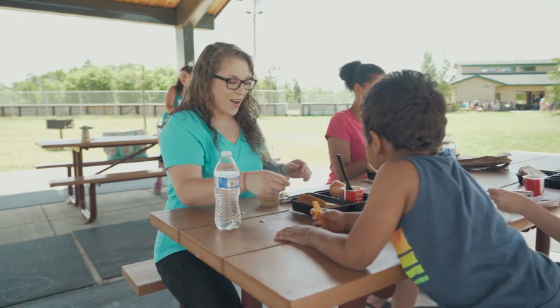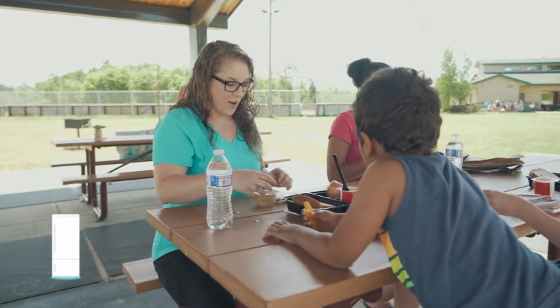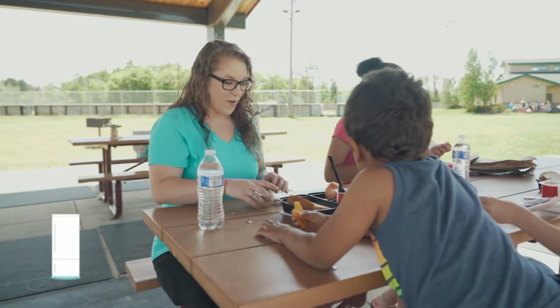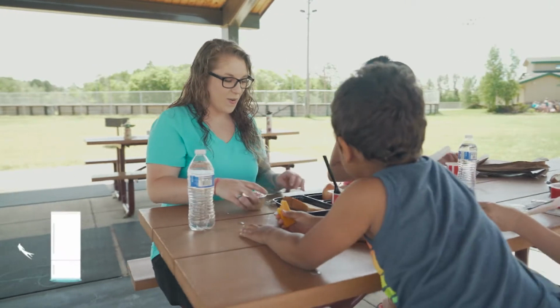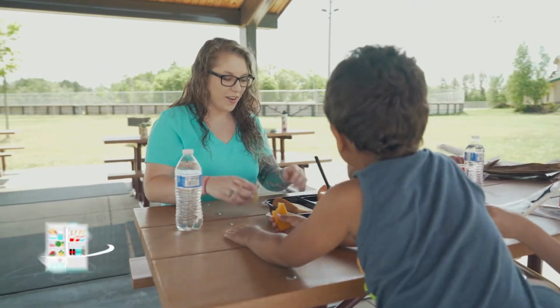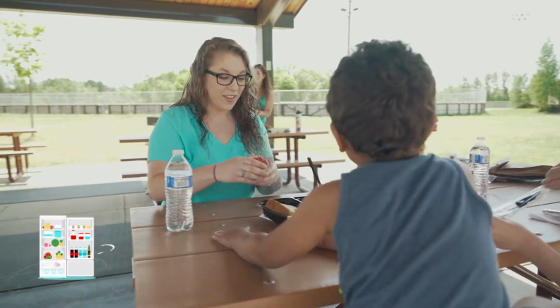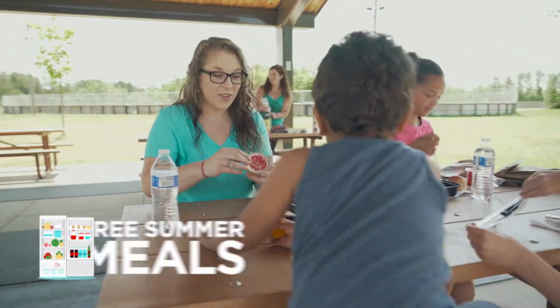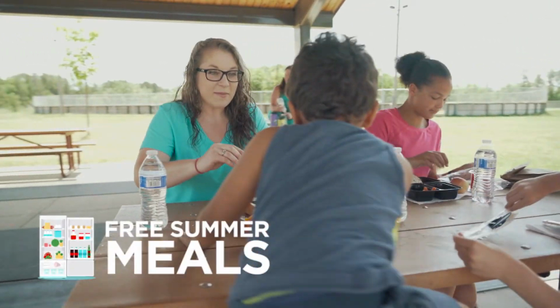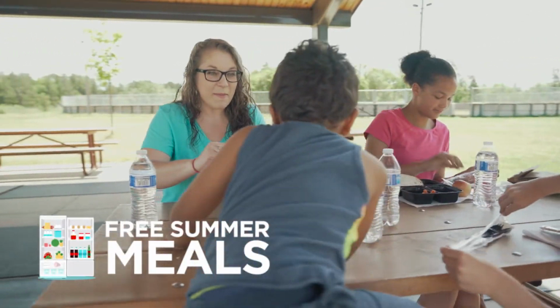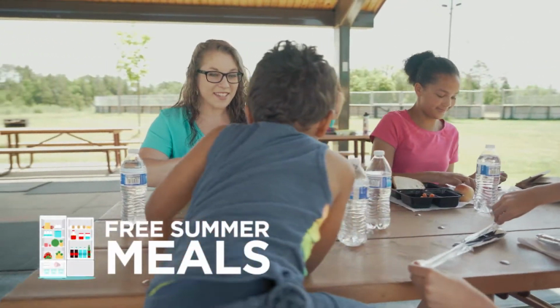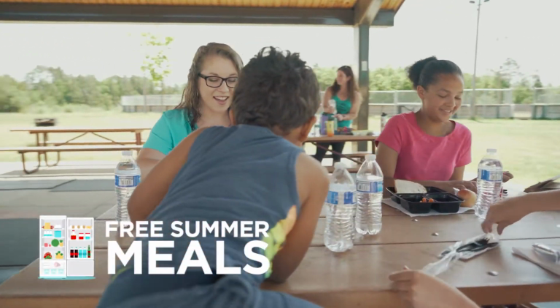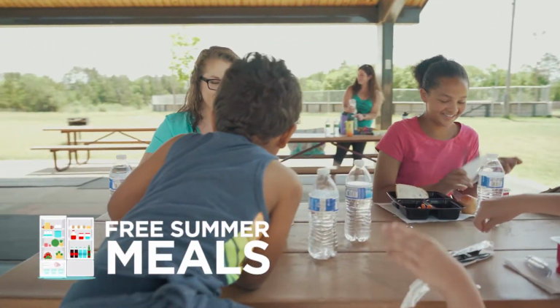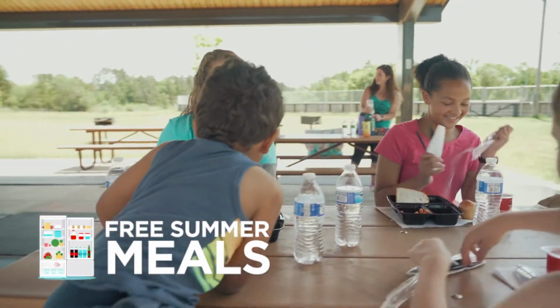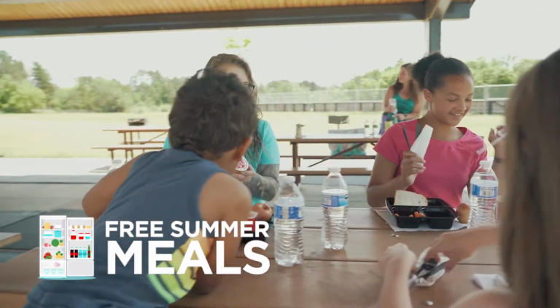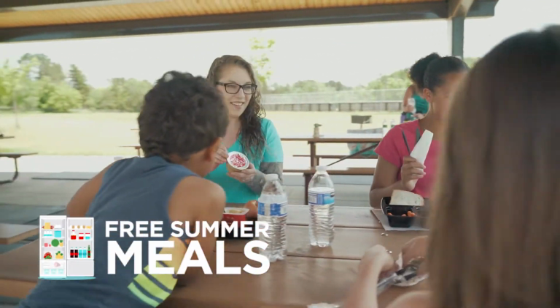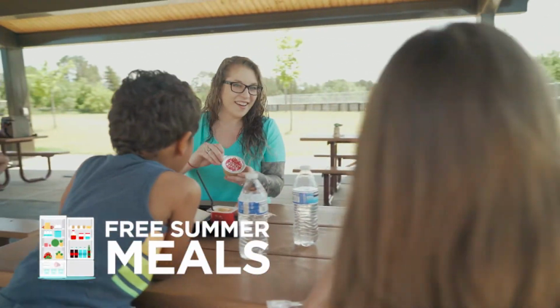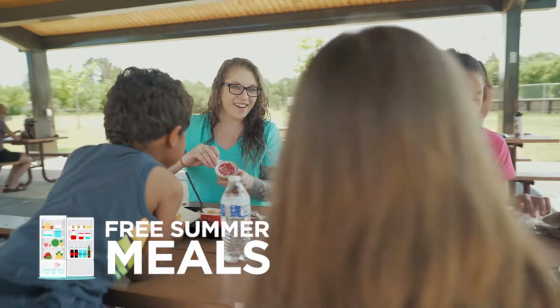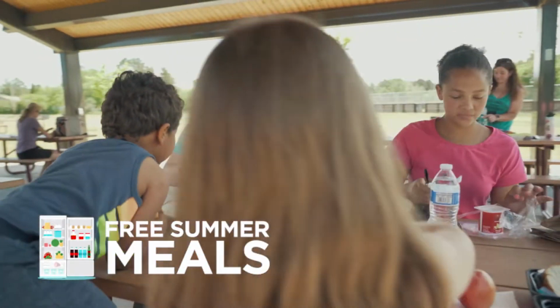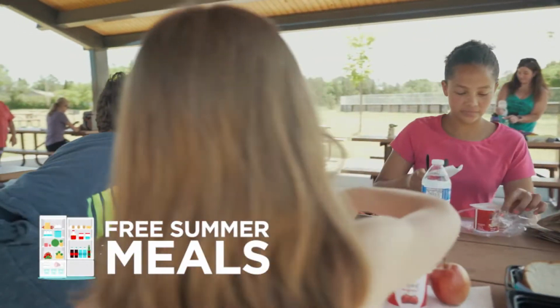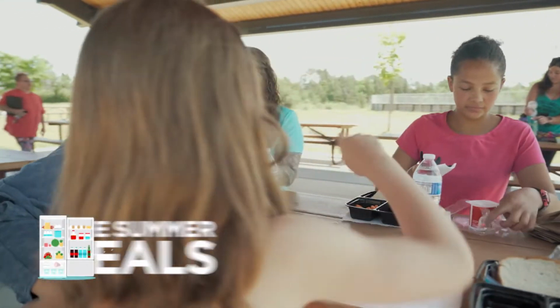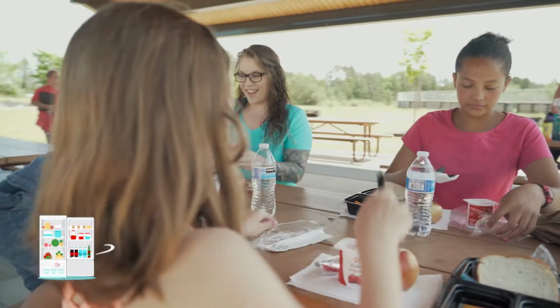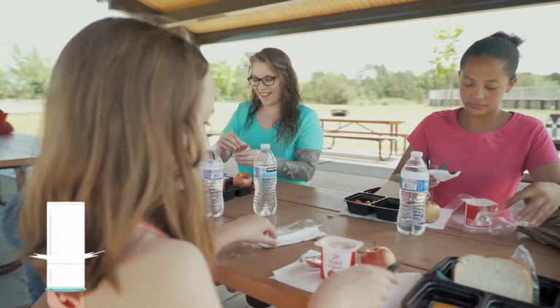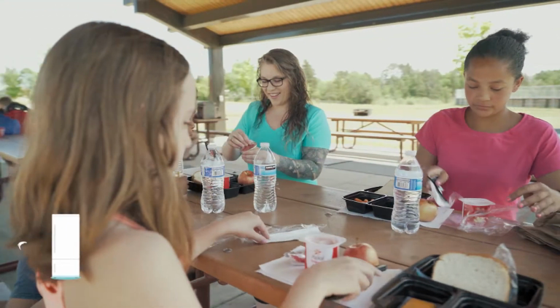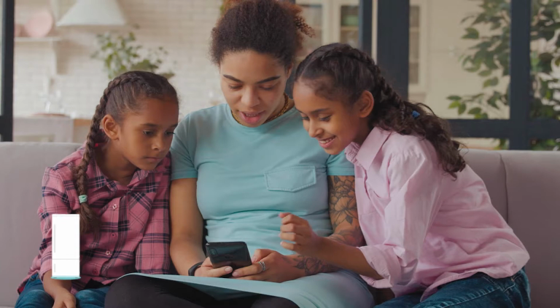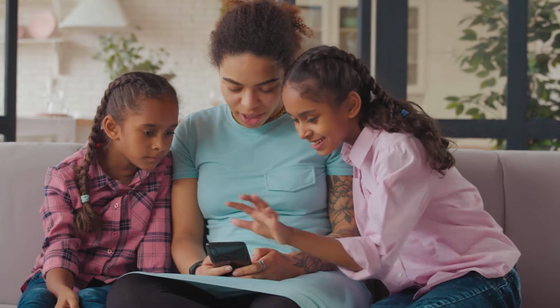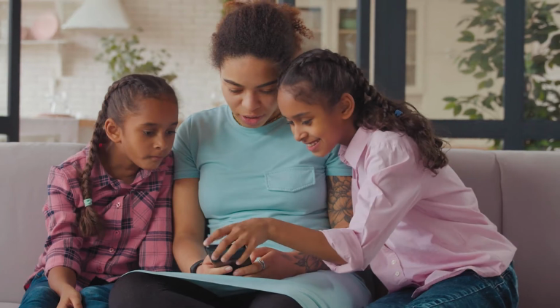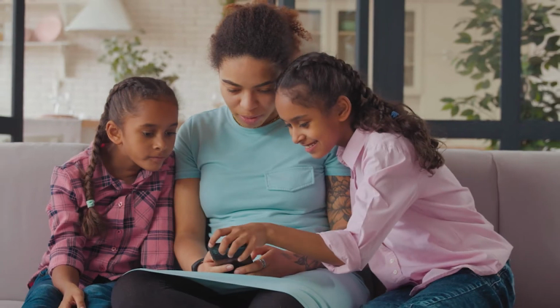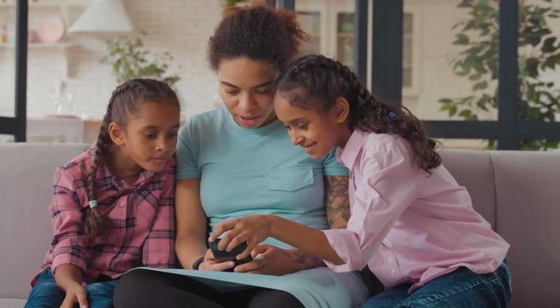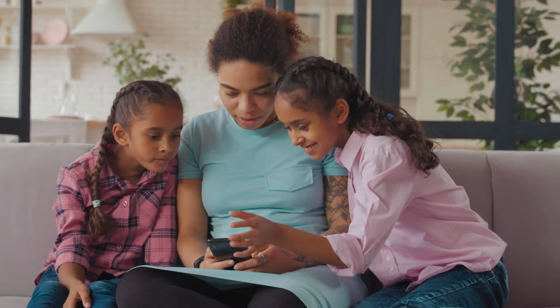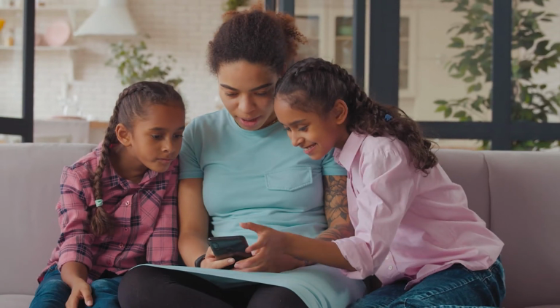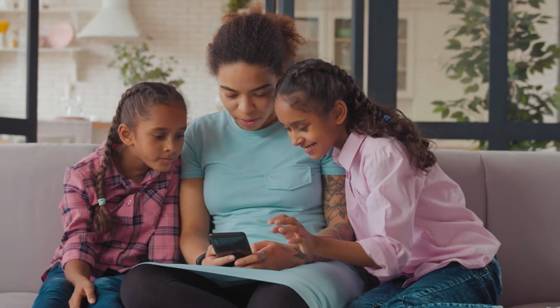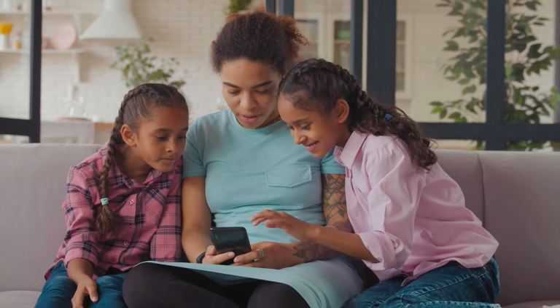Did you know there are more than a thousand free meal sites across Minnesota providing kids and teens 18 and under with free nutritious meals?